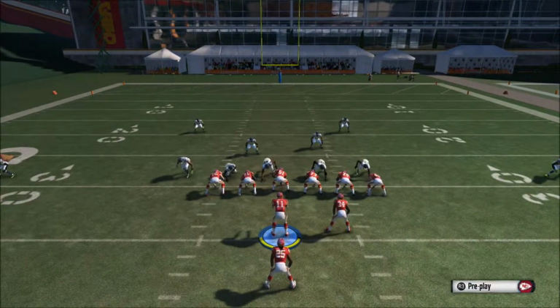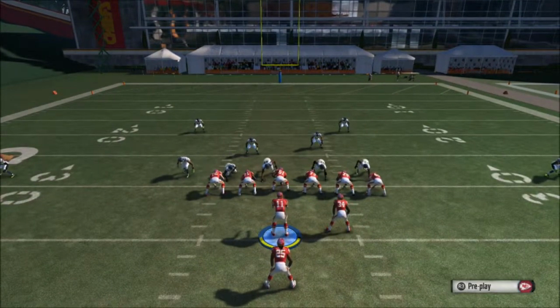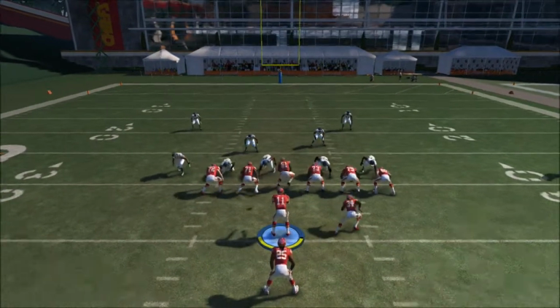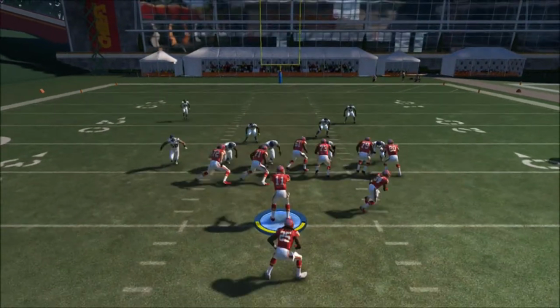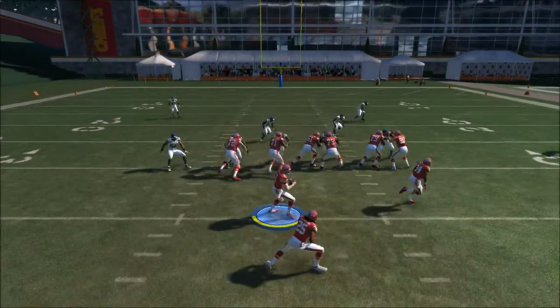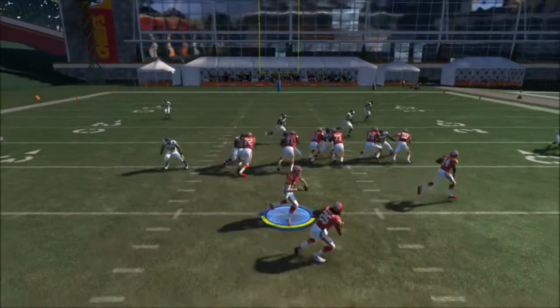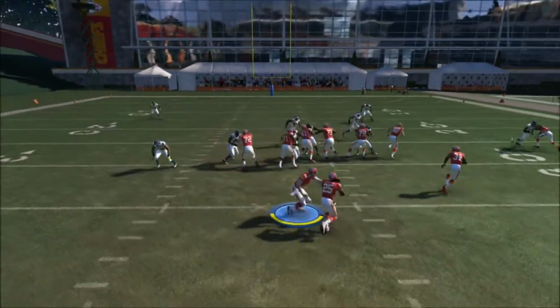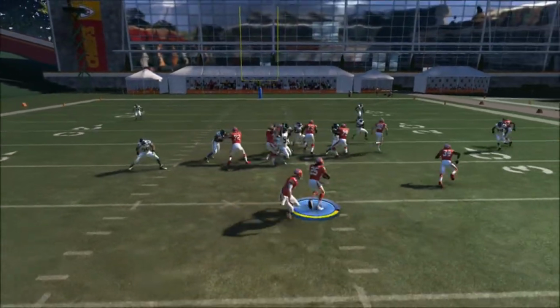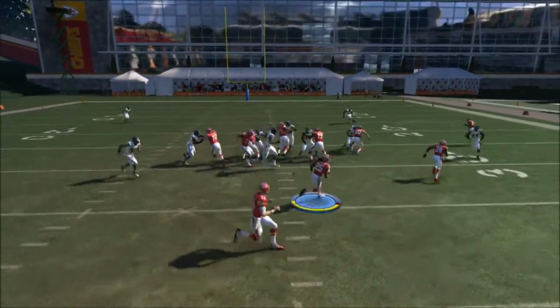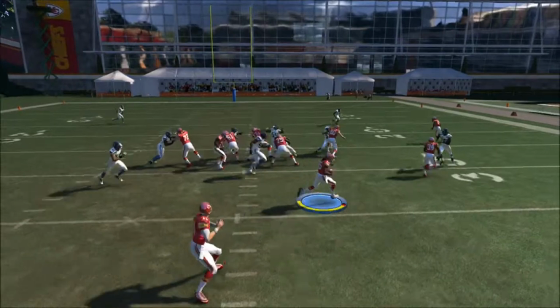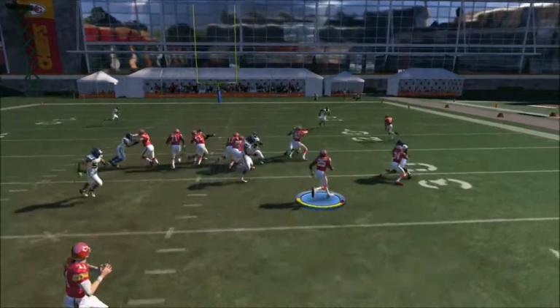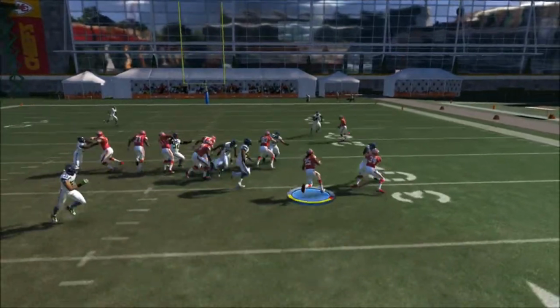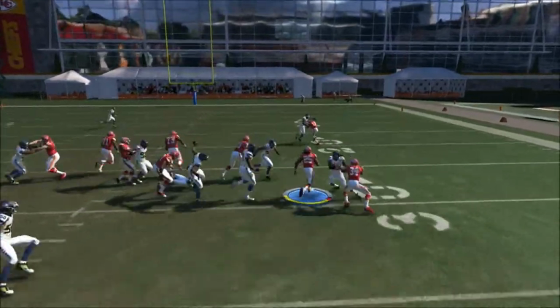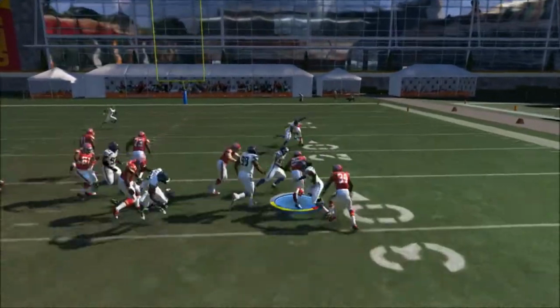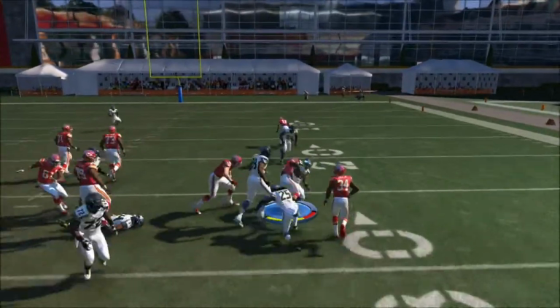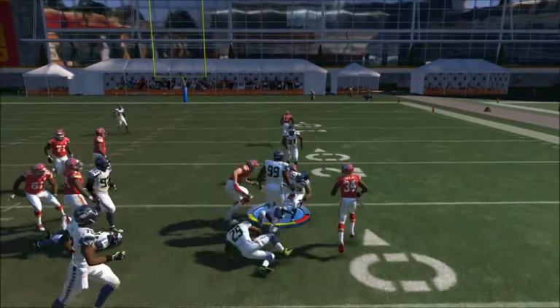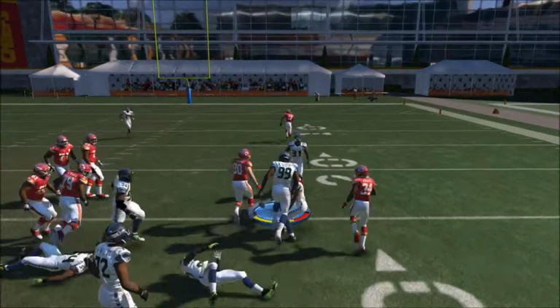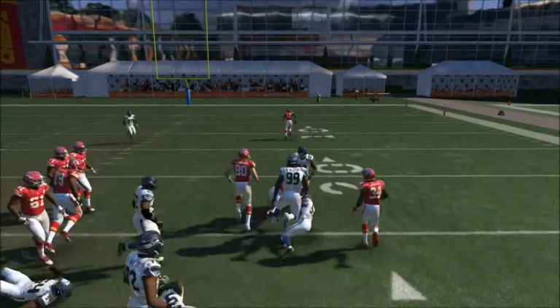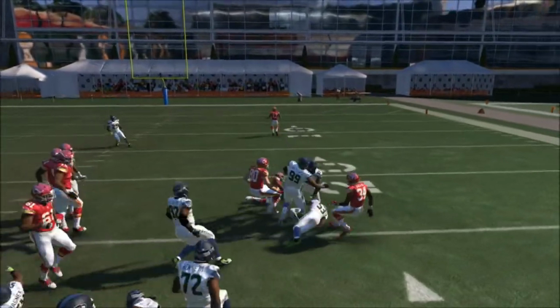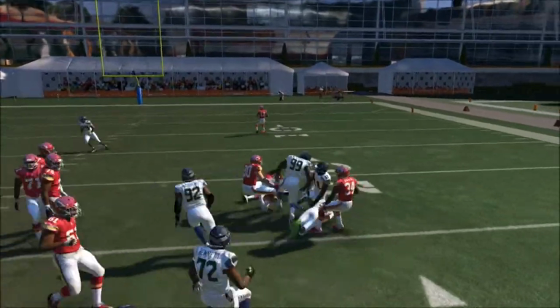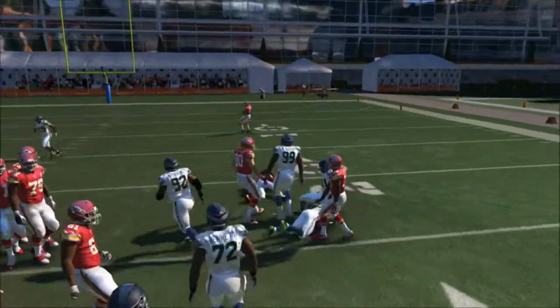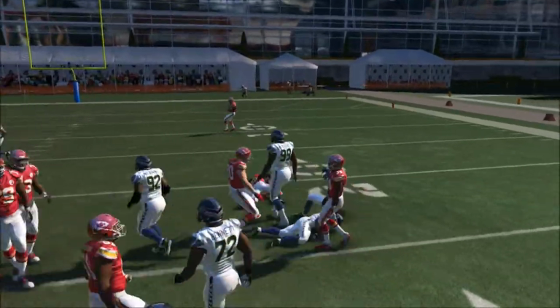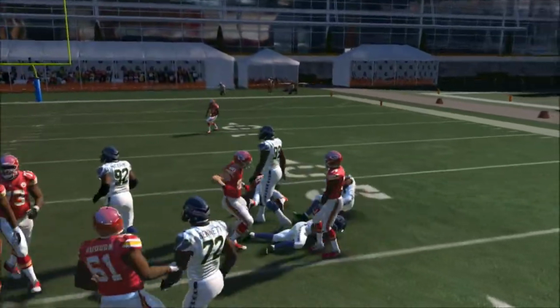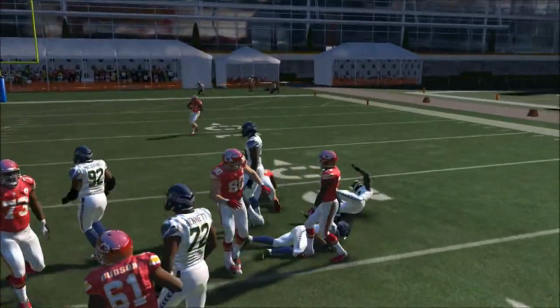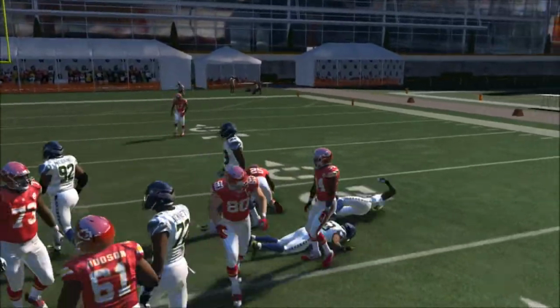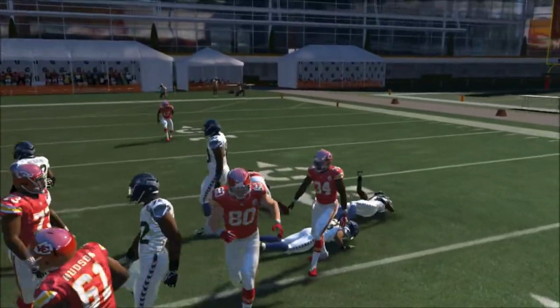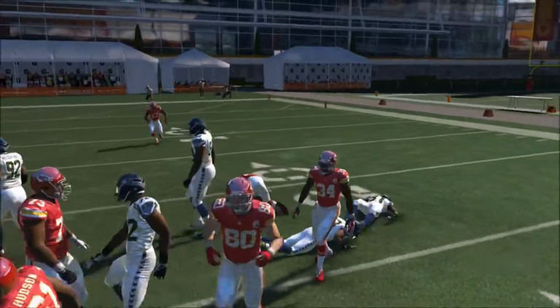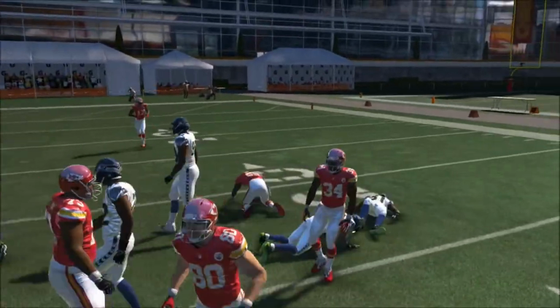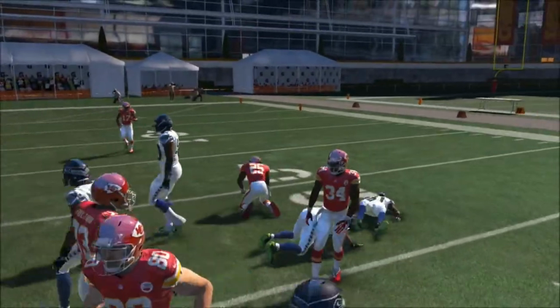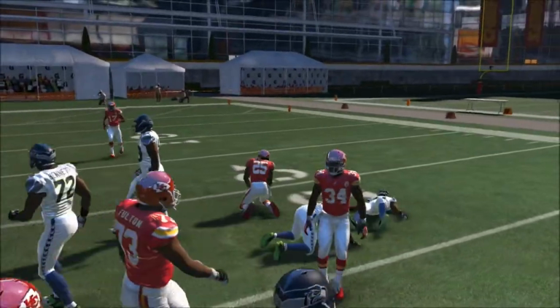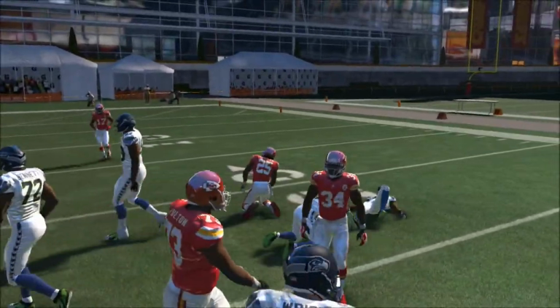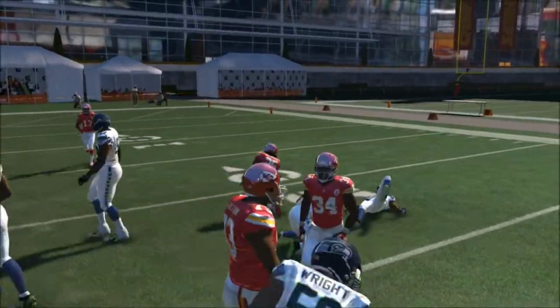Crash the offense alignment to the right side and just follow your block. That's all you got to do — it's pretty simple. You're always going to get nice yardage.